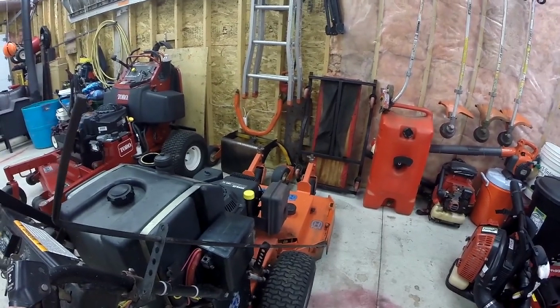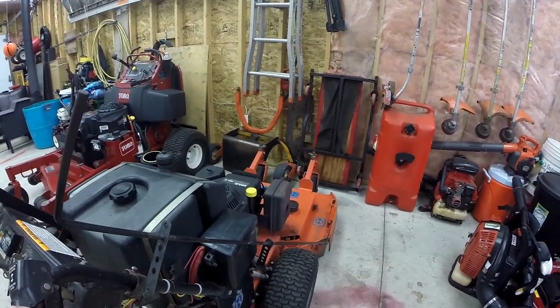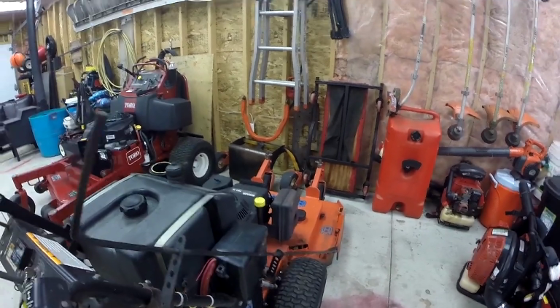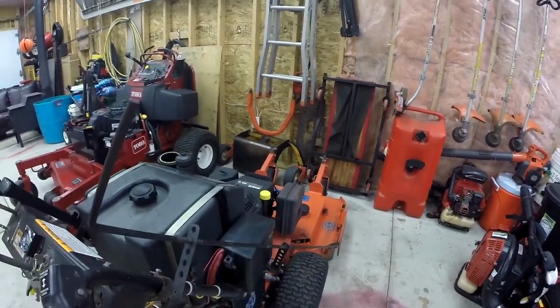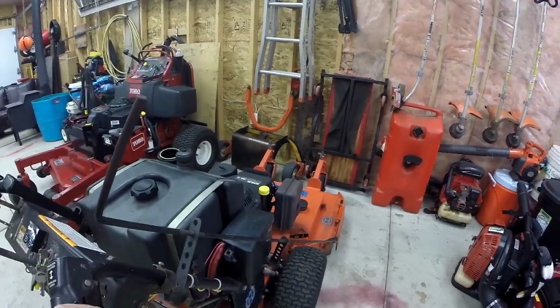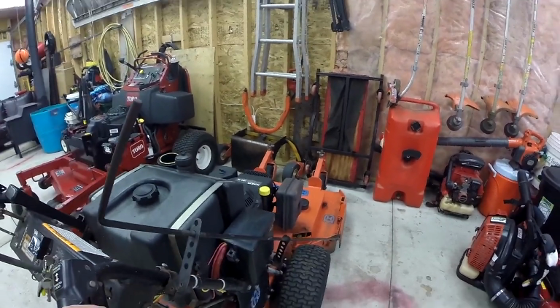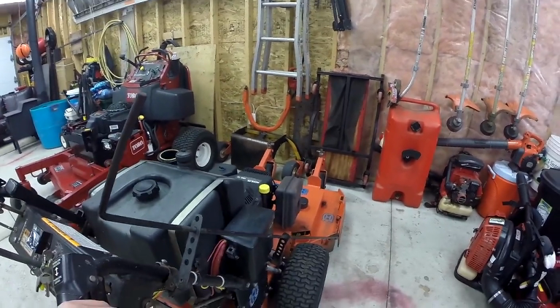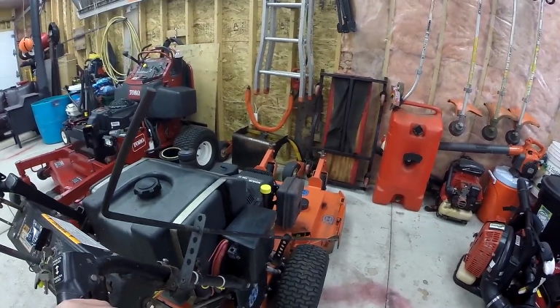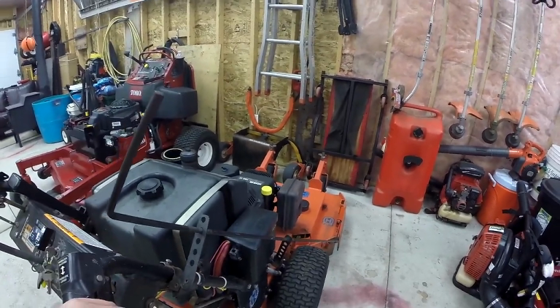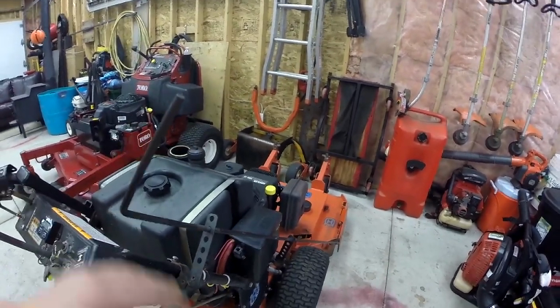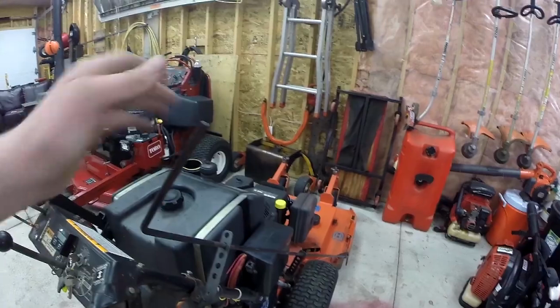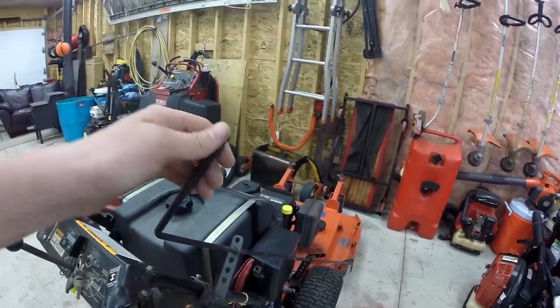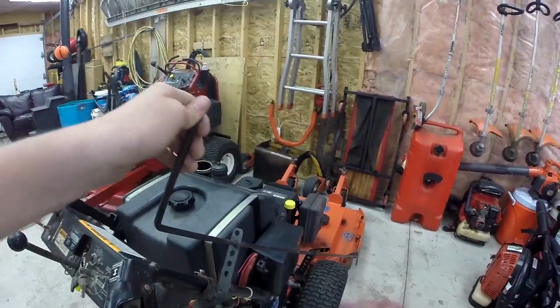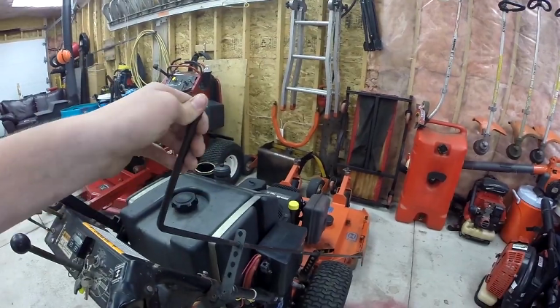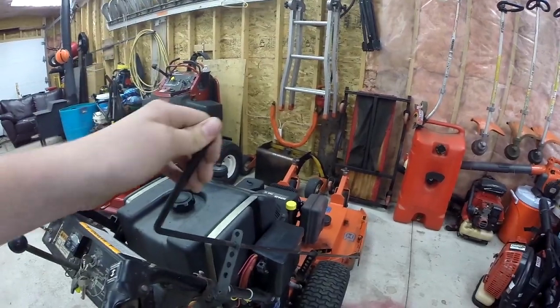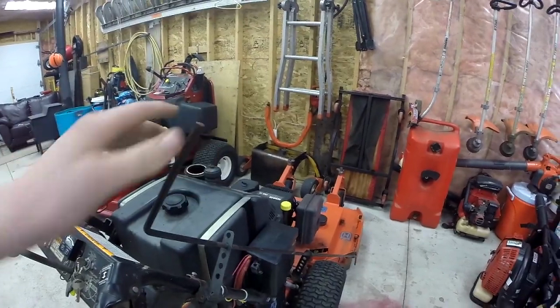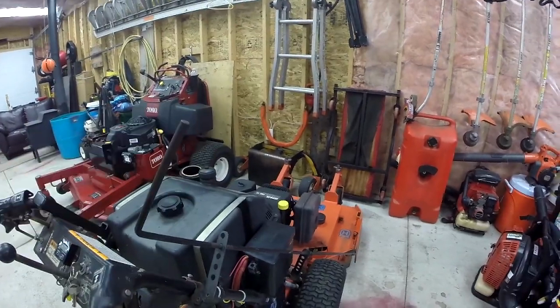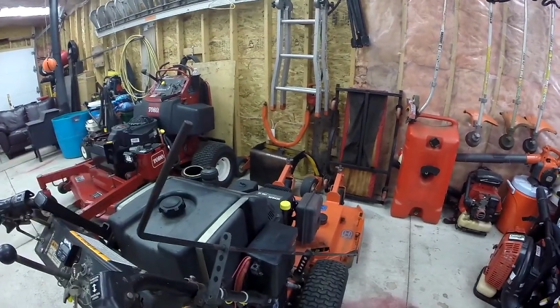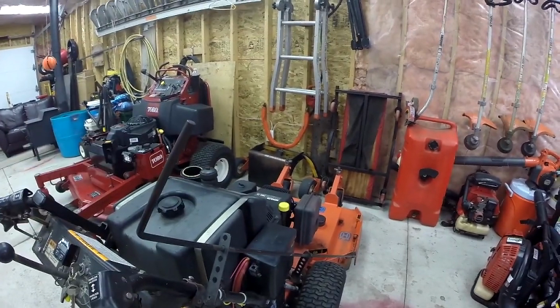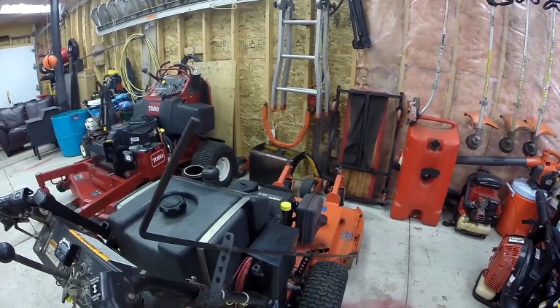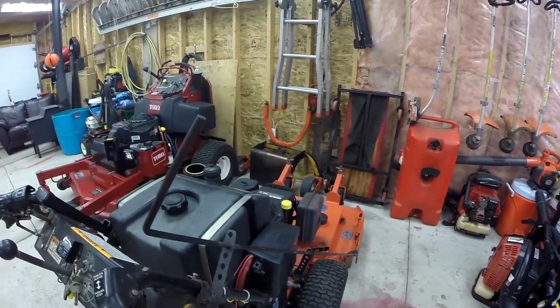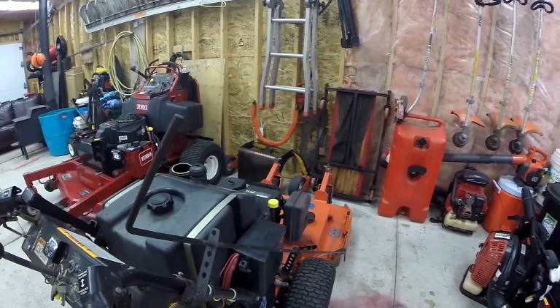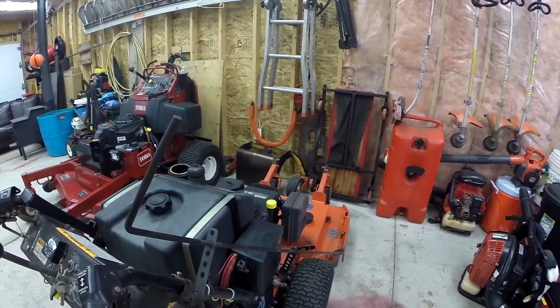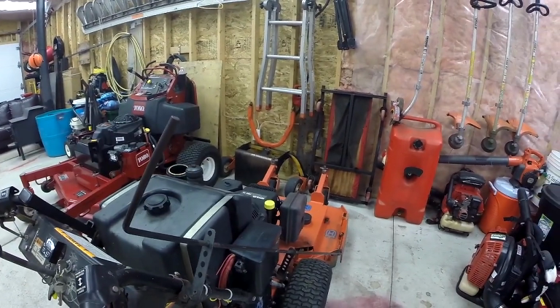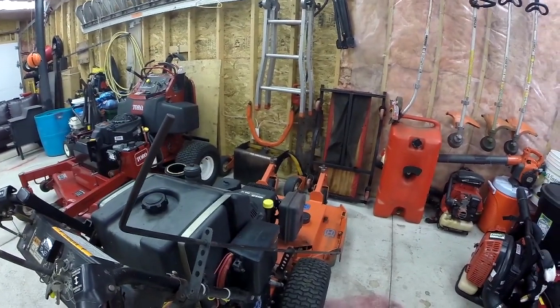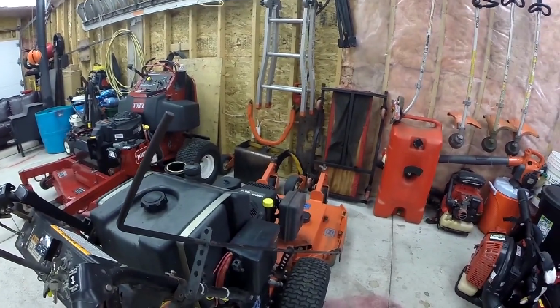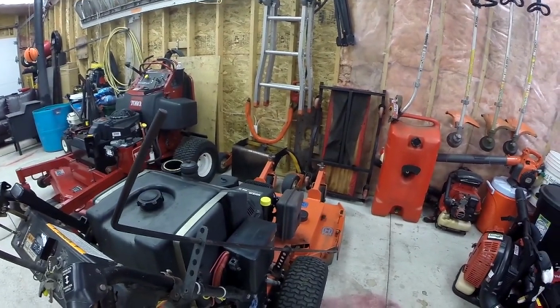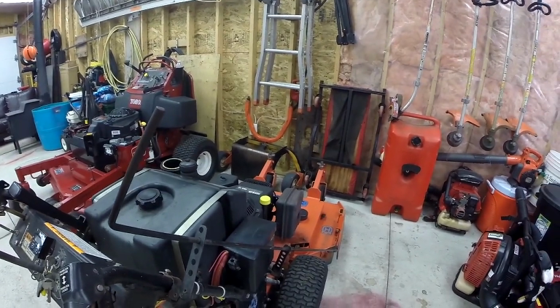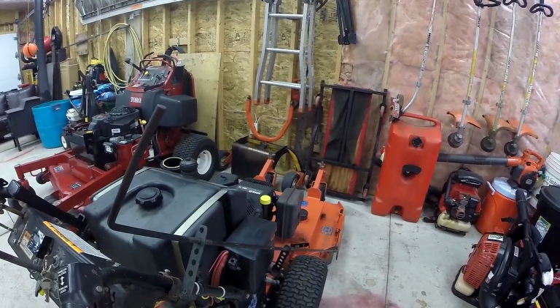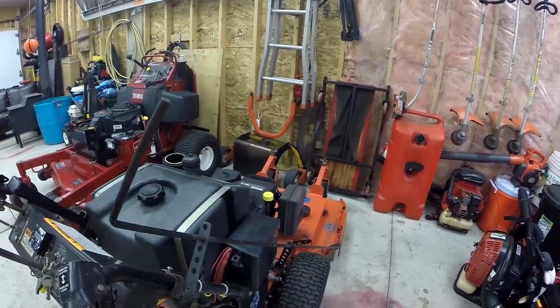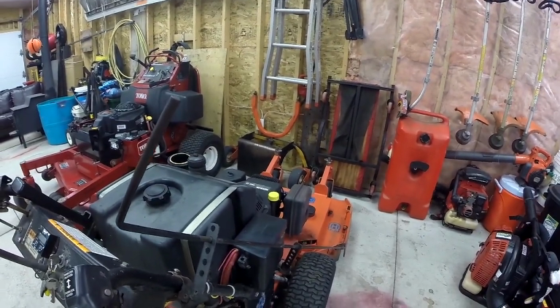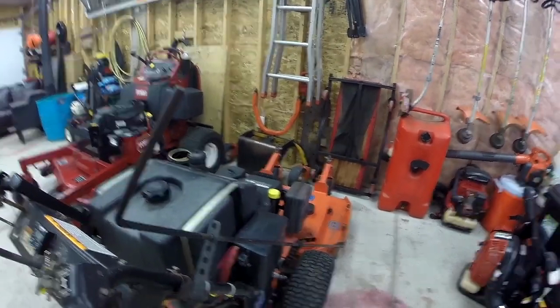The mower does really well with mulching leaves and this definitely helps, because without this I'd just be blowing the leaves instead of mulching them.